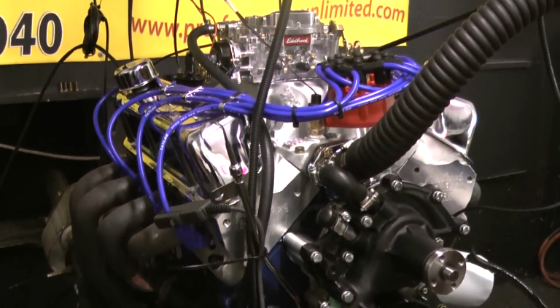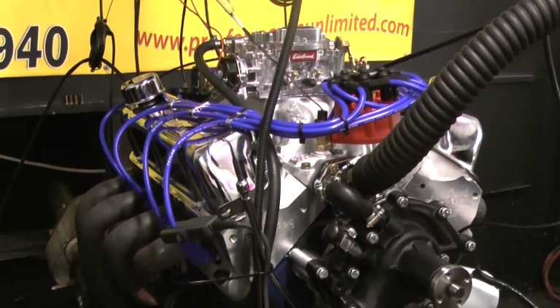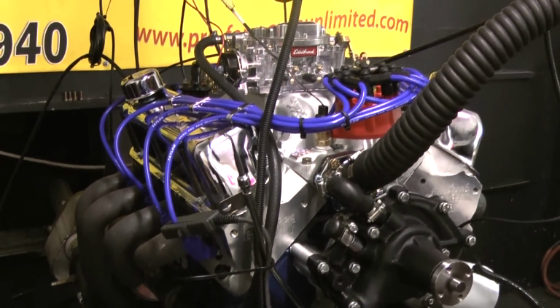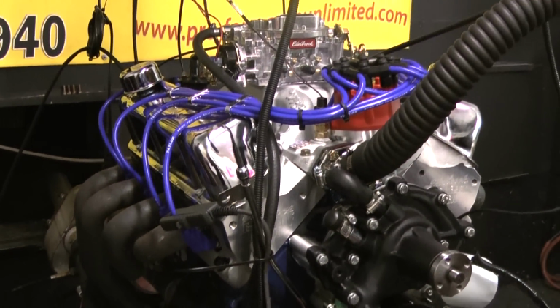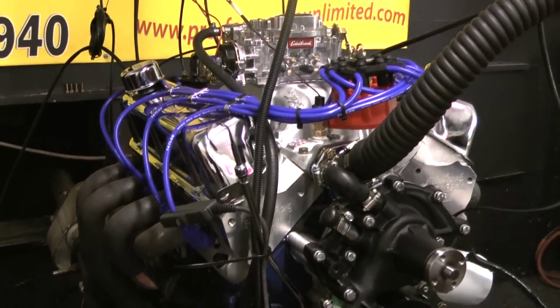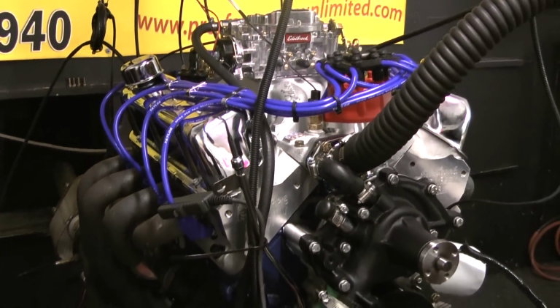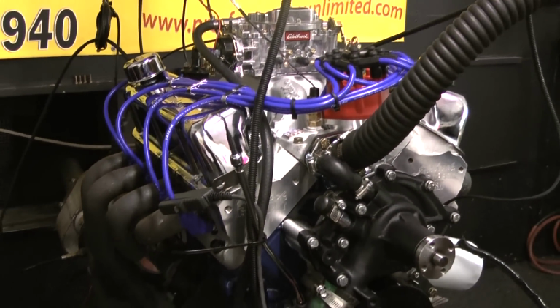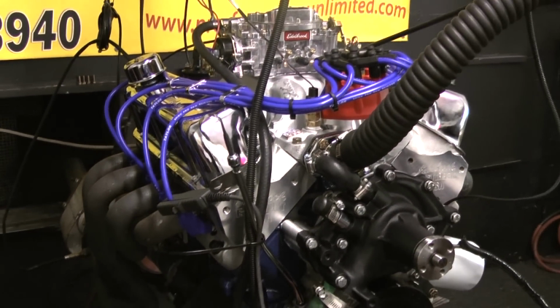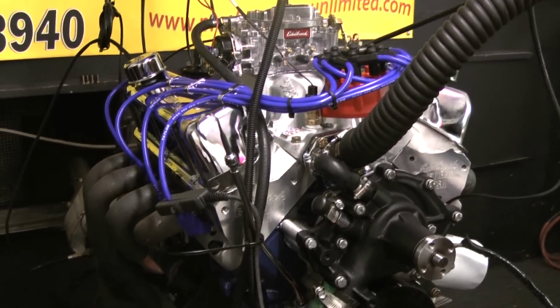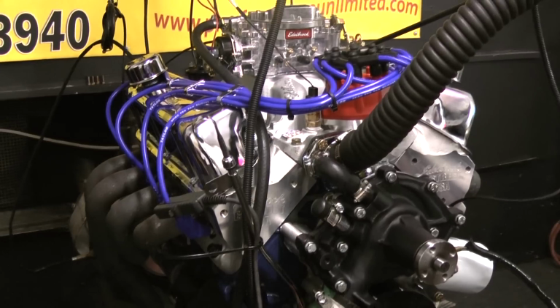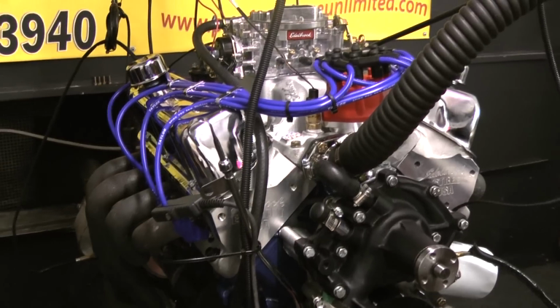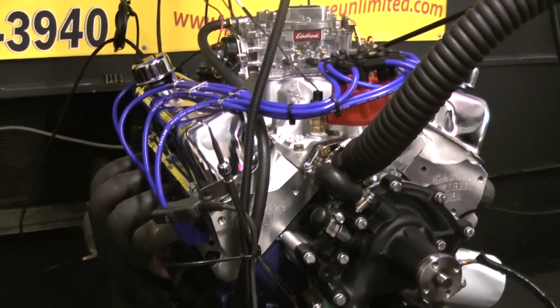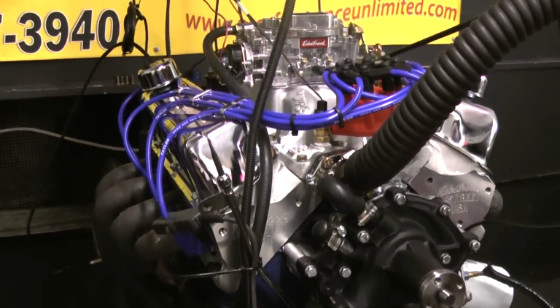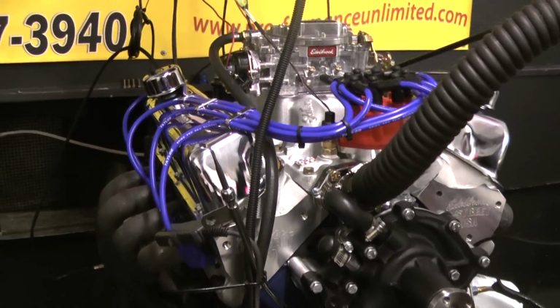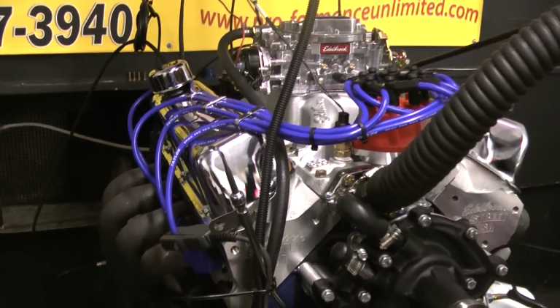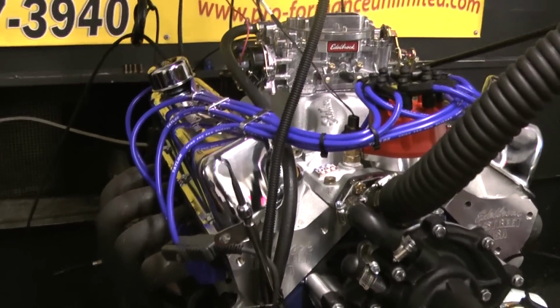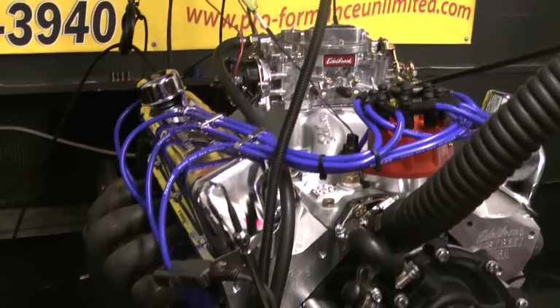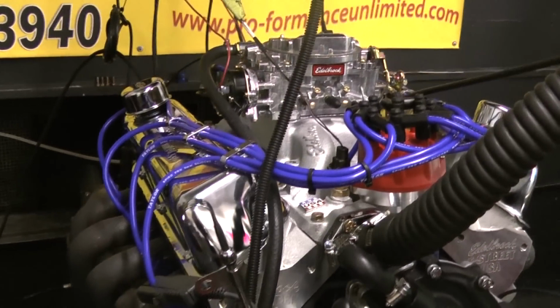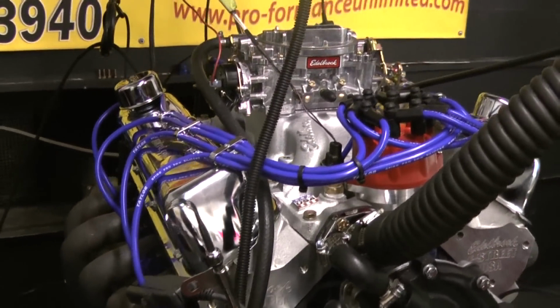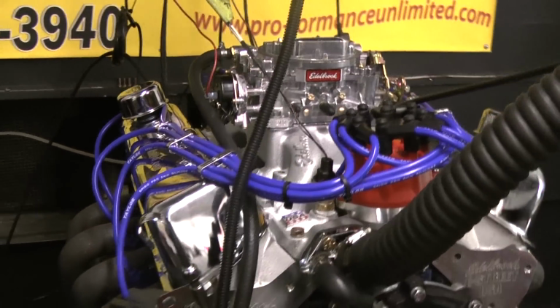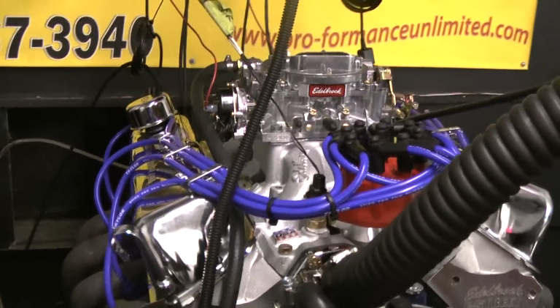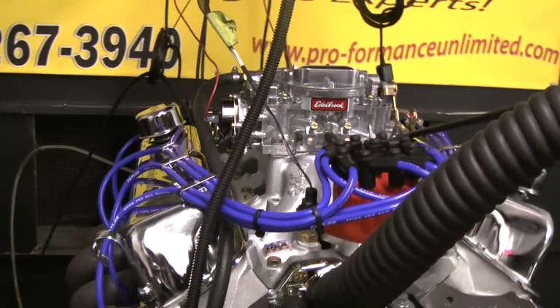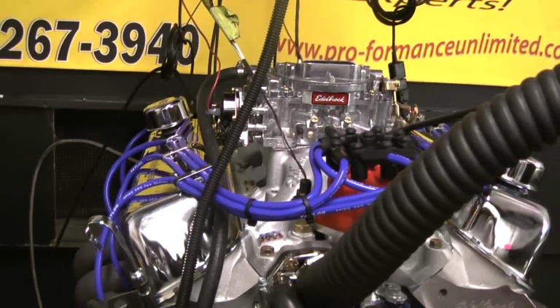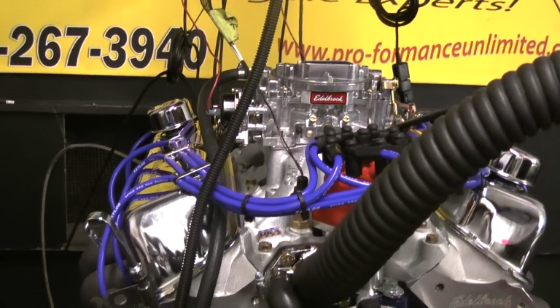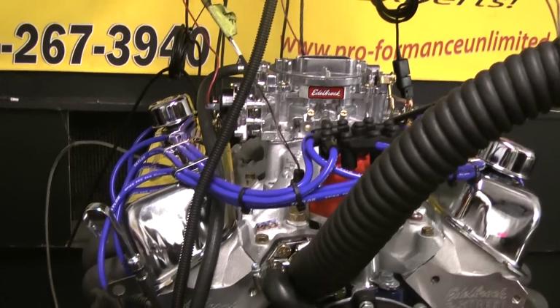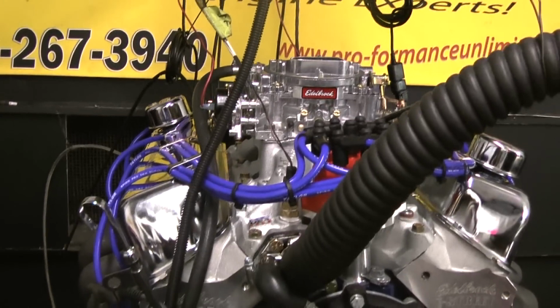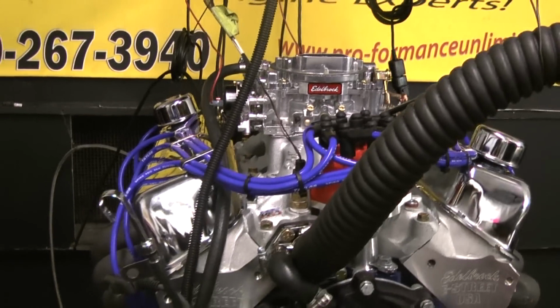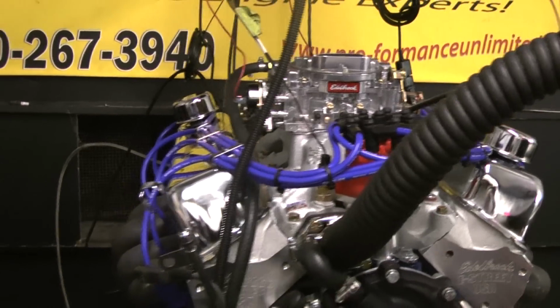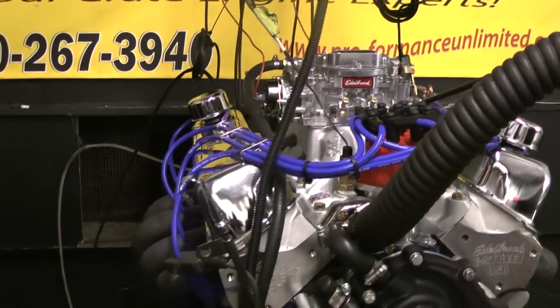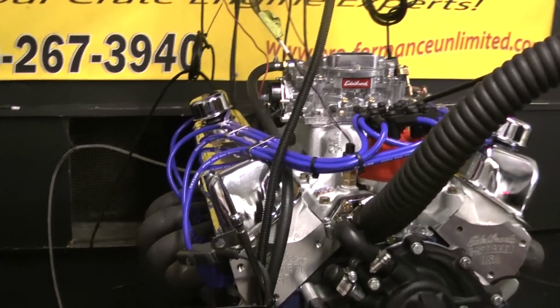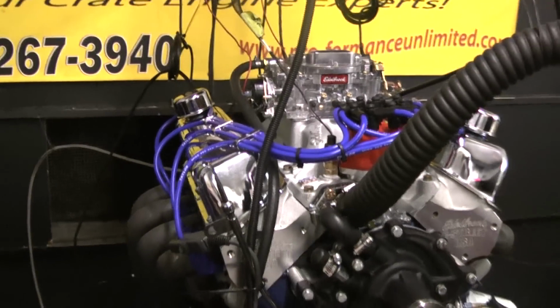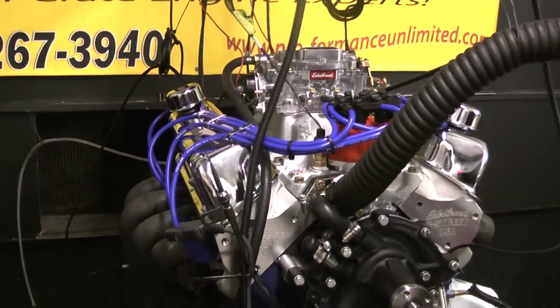They're available with several options — March pulley systems, different valve covers, you name it.